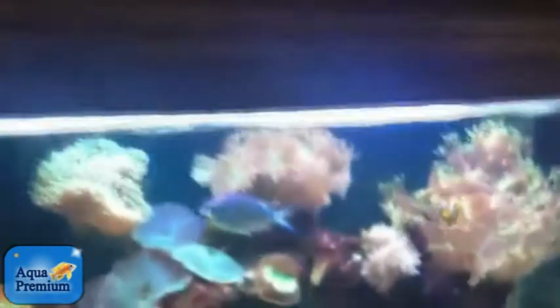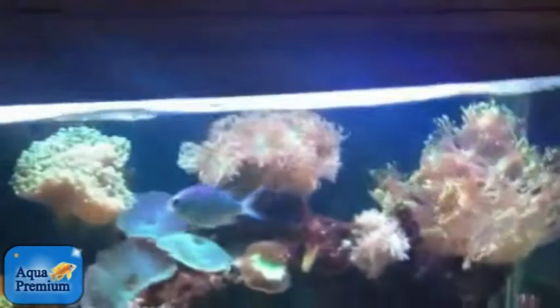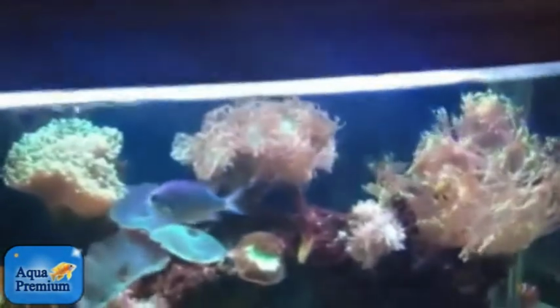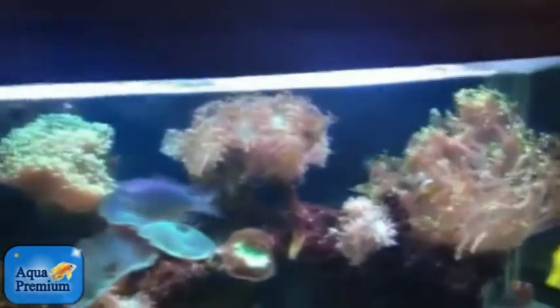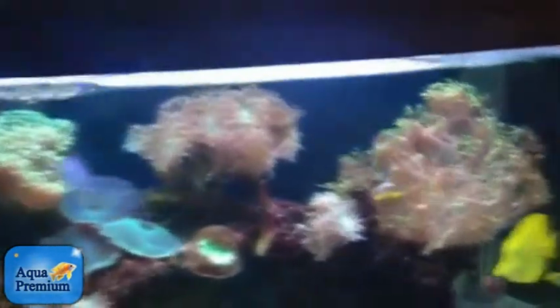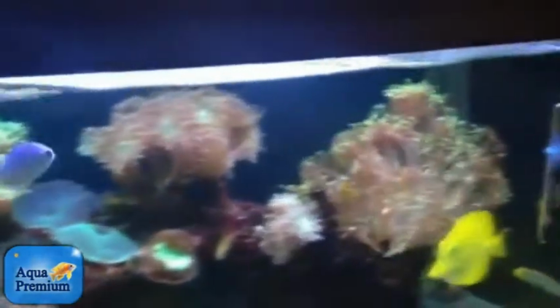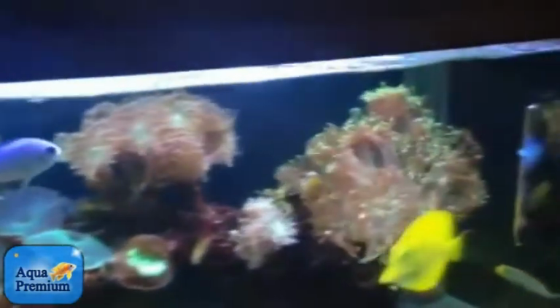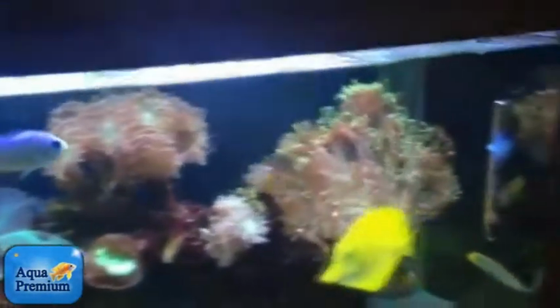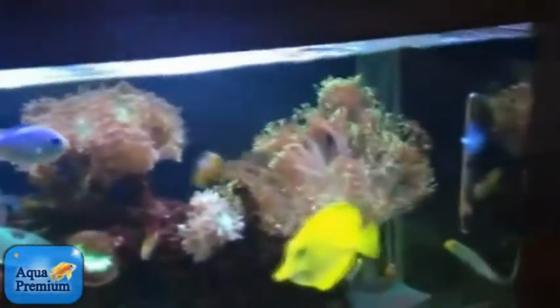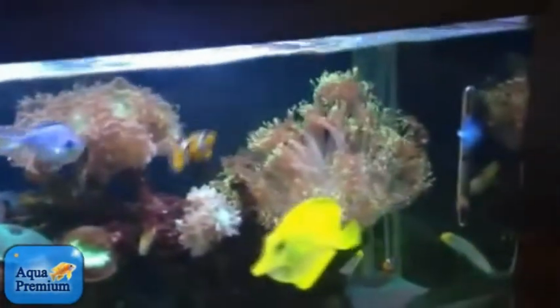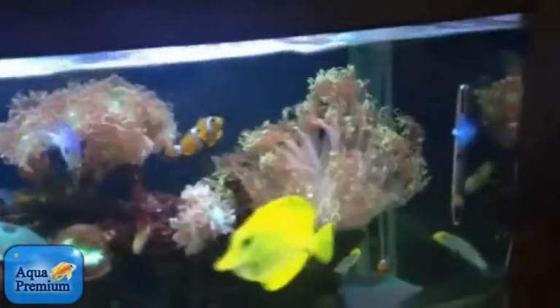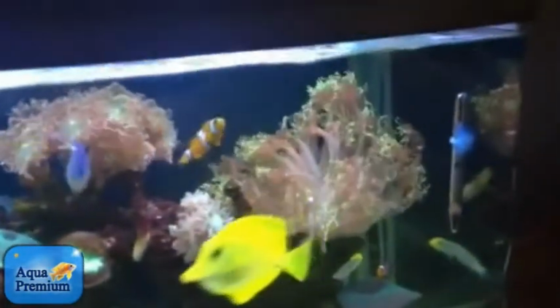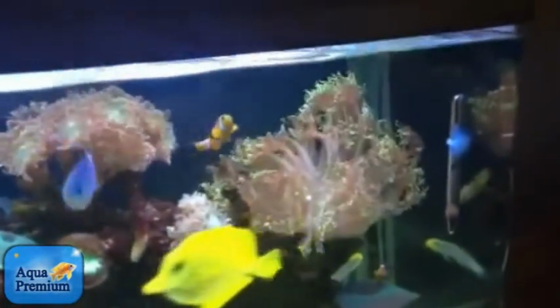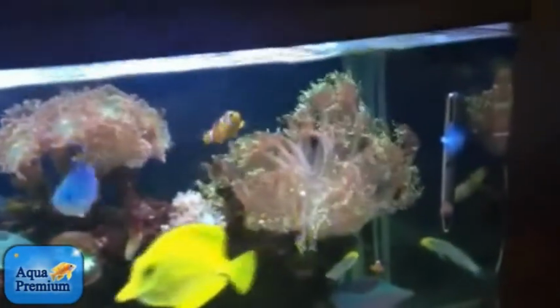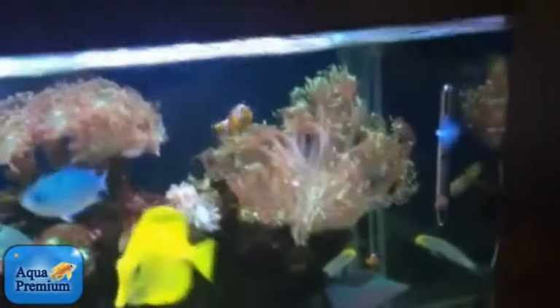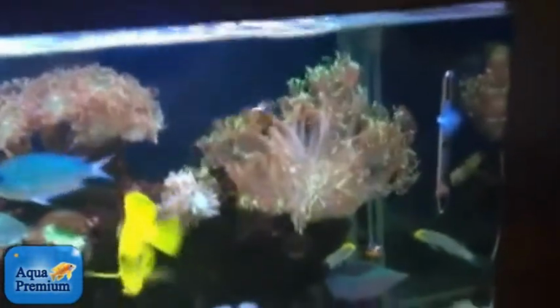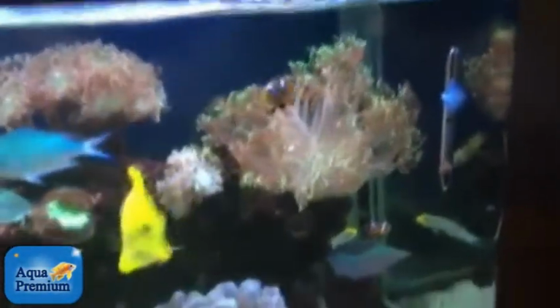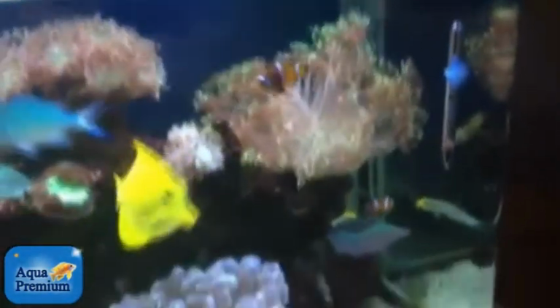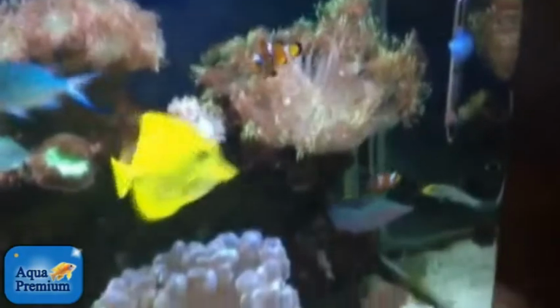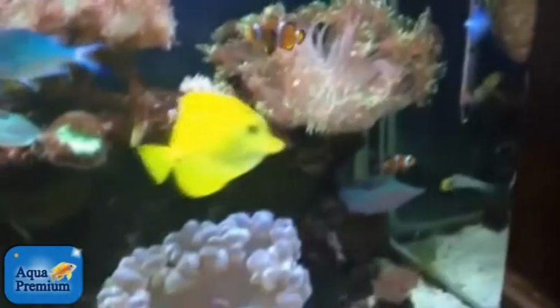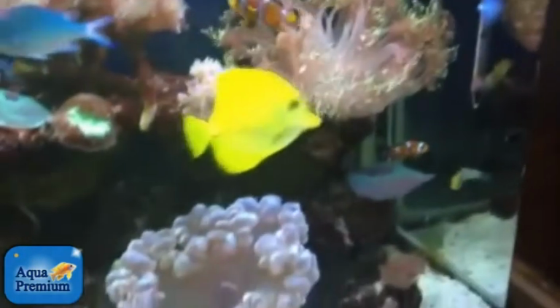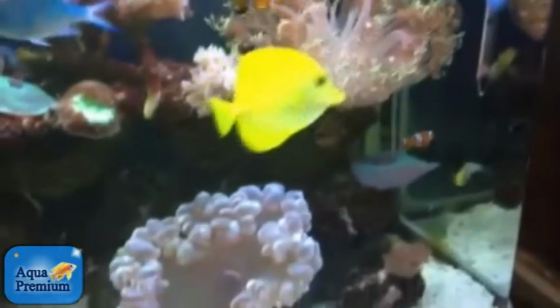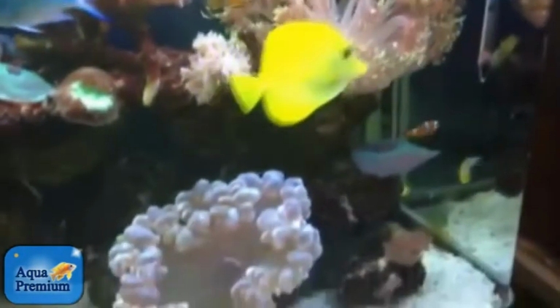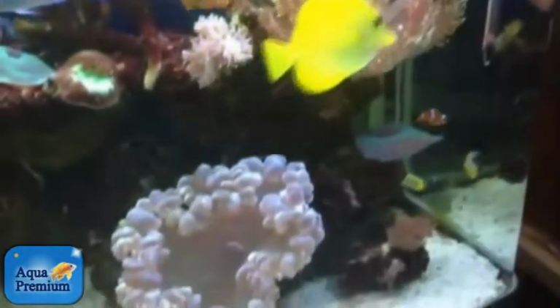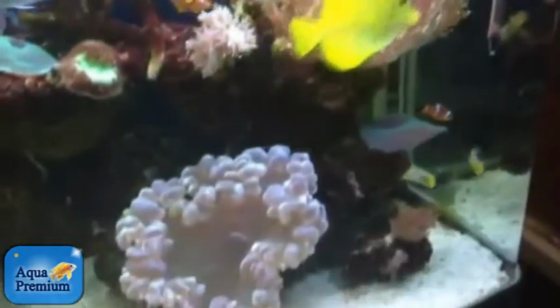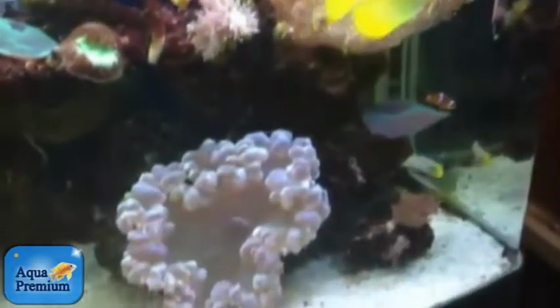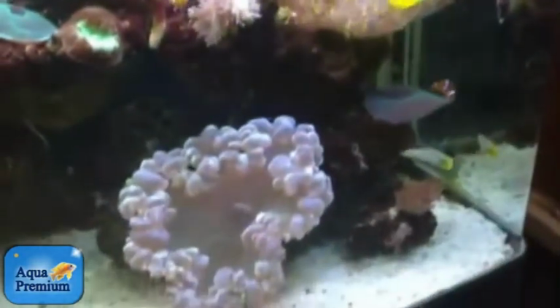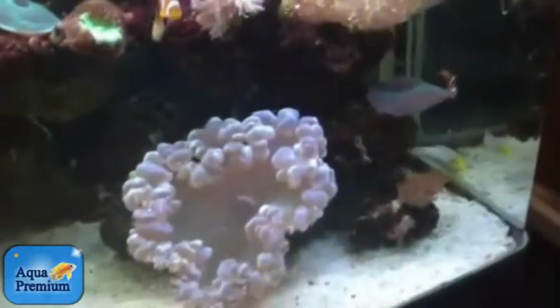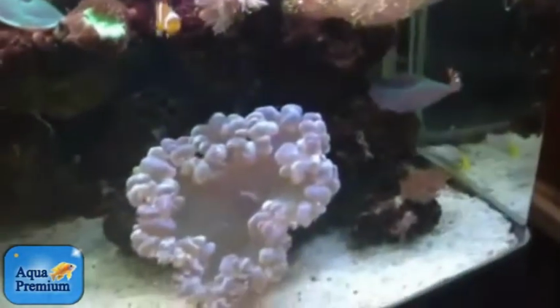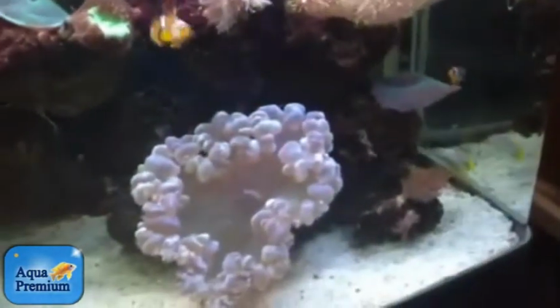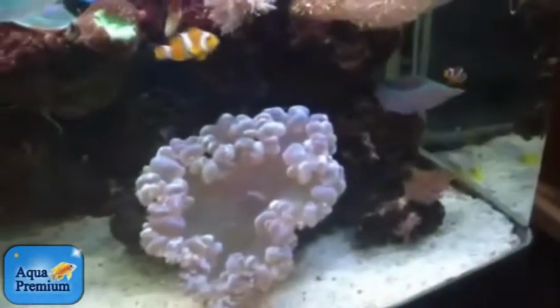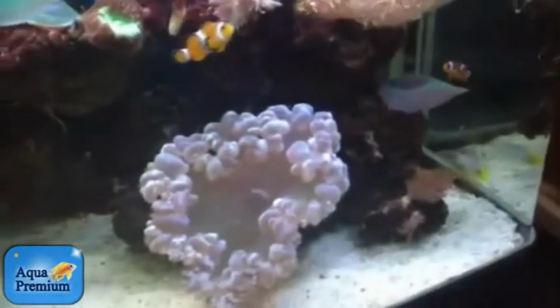Obviously with an all-in-one aquarium like this, the only reason she doesn't have a skimmer is because it would be really inconvenient.